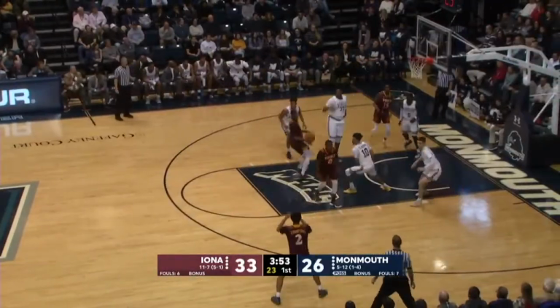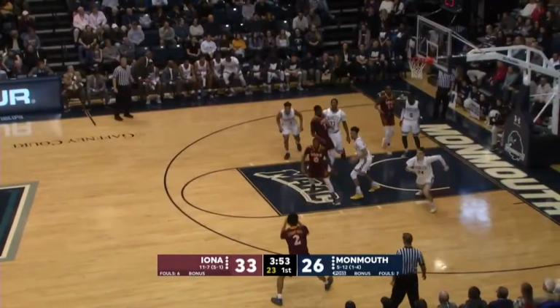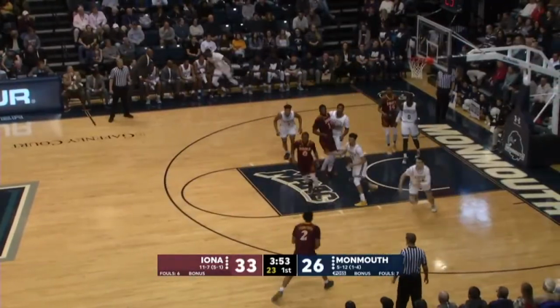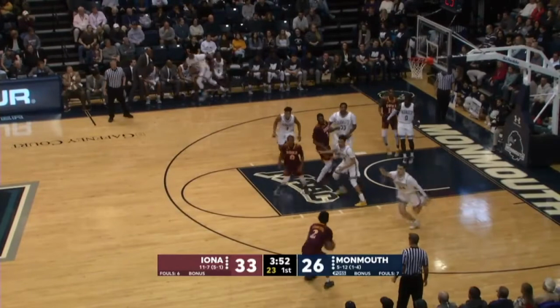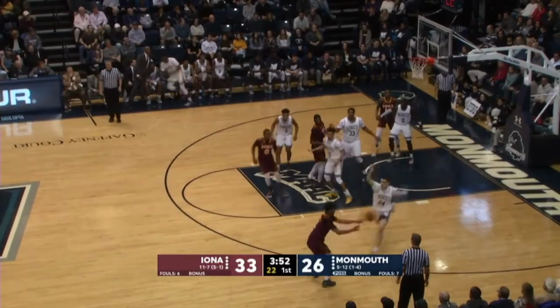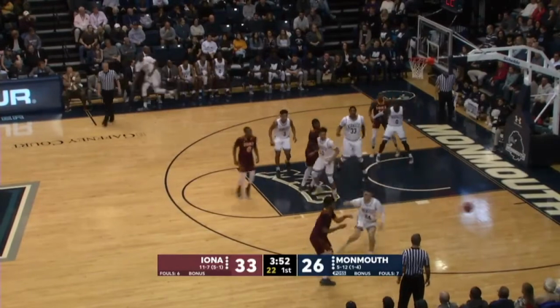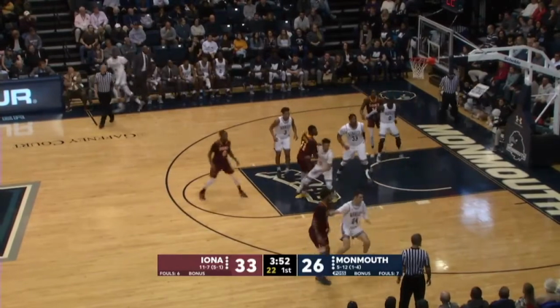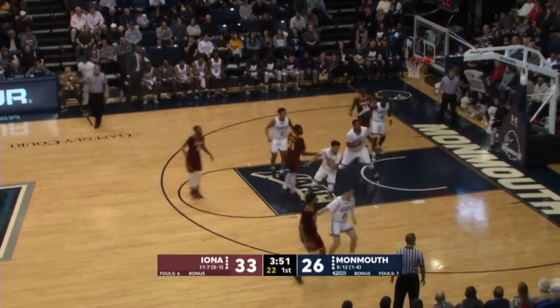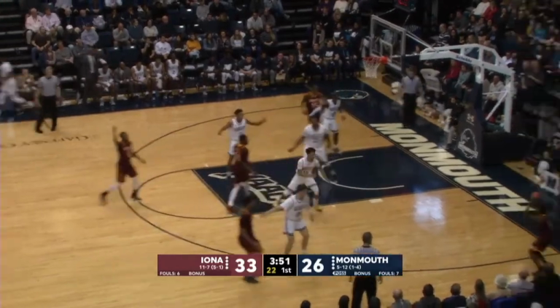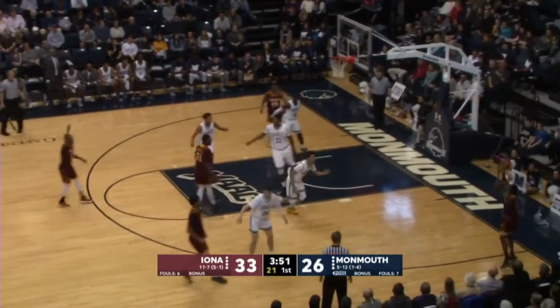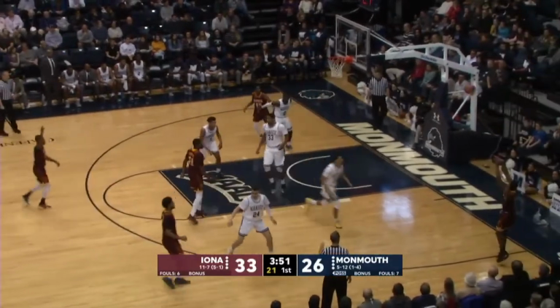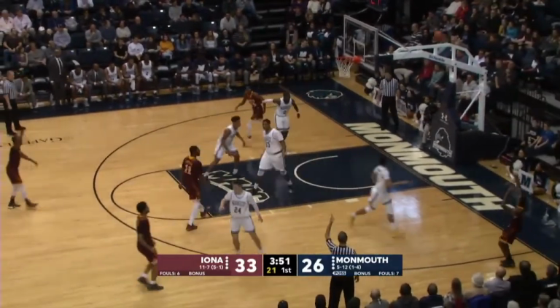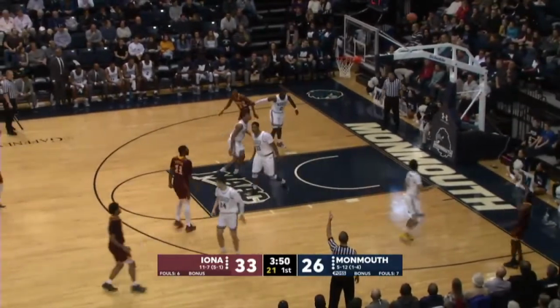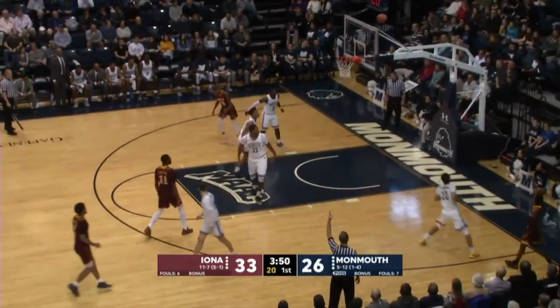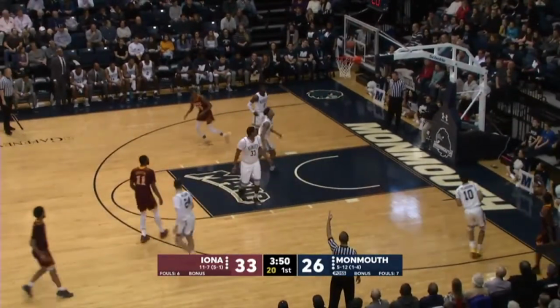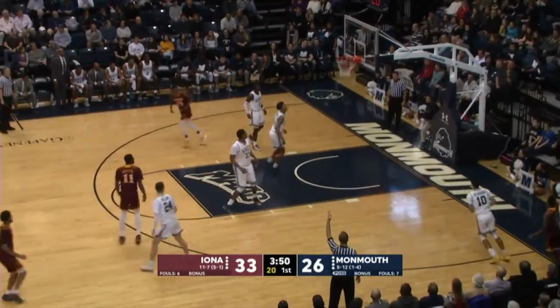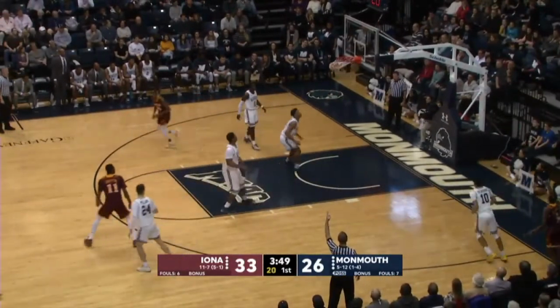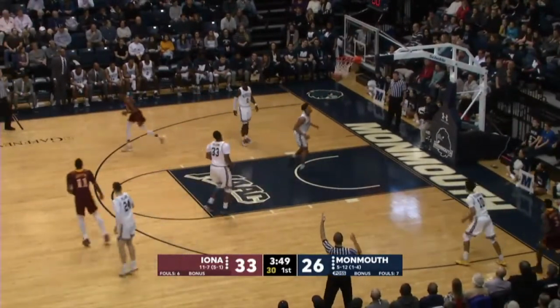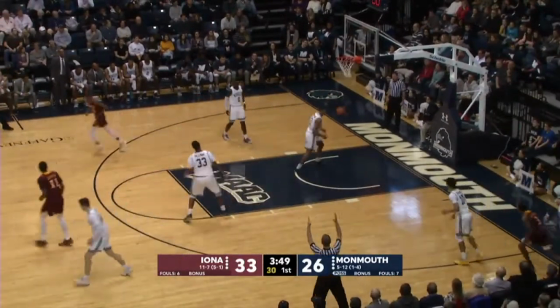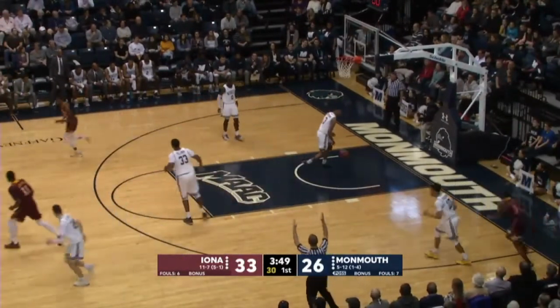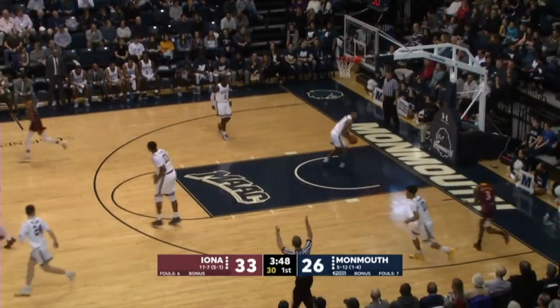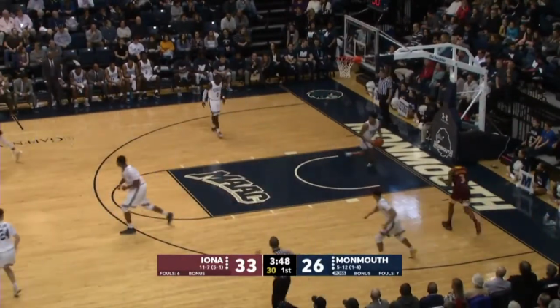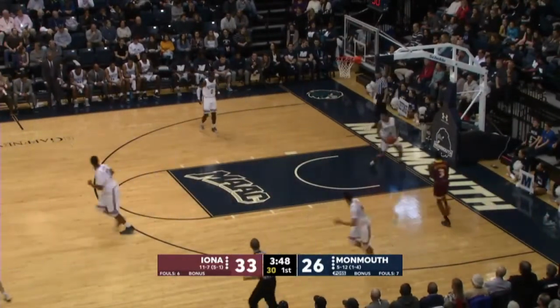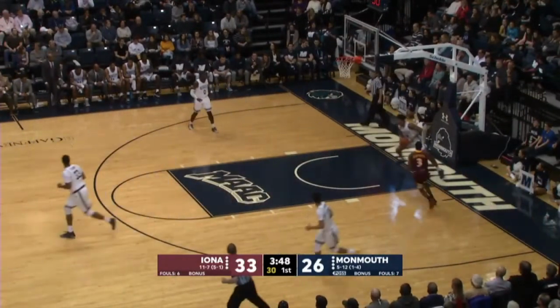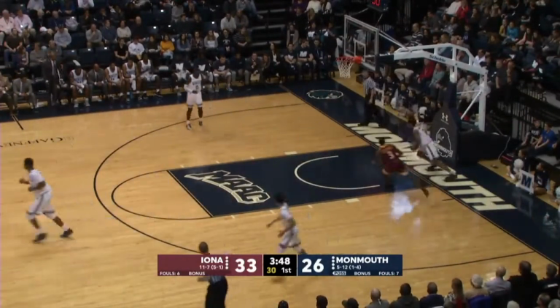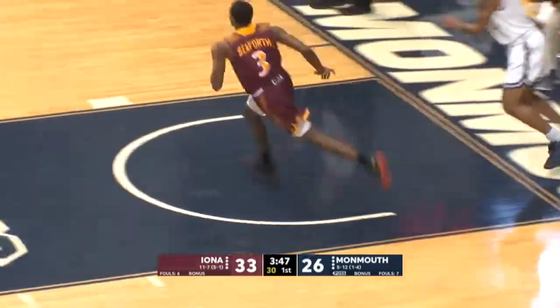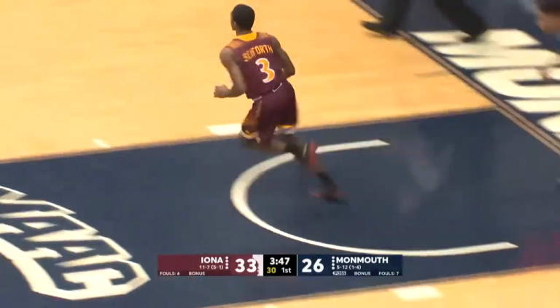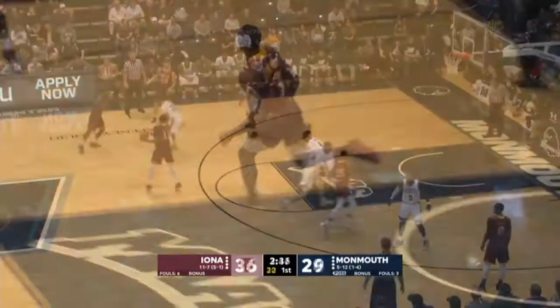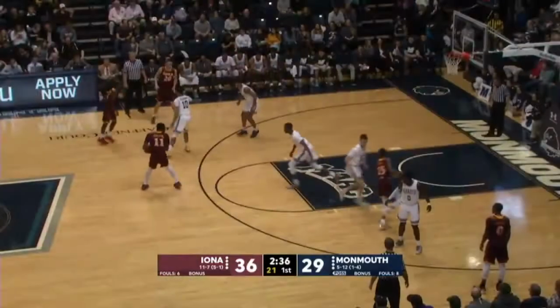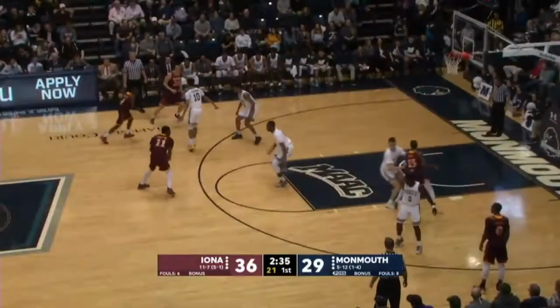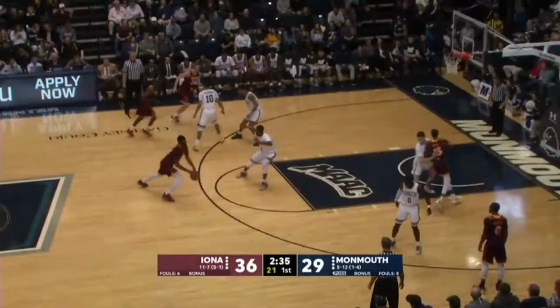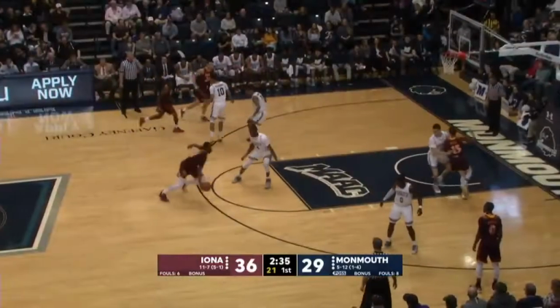Mutch, Crawford, extra pass into the corner. The three is knocked down by C.J. Seaforth. Taking advantage.